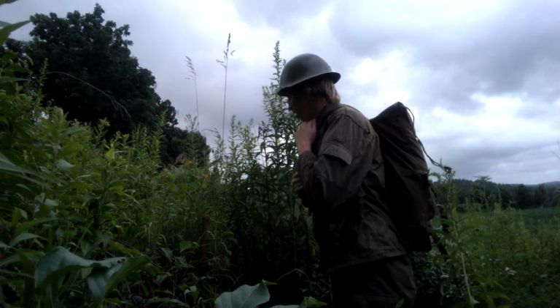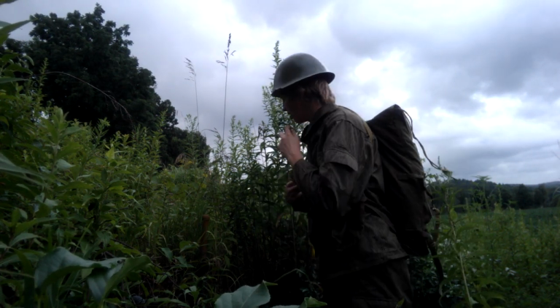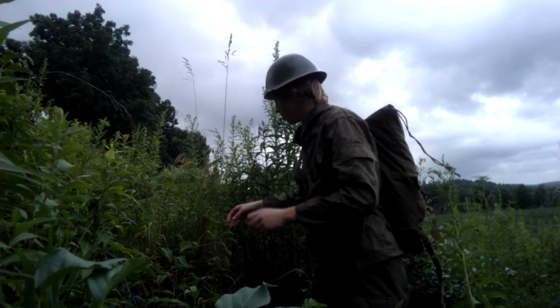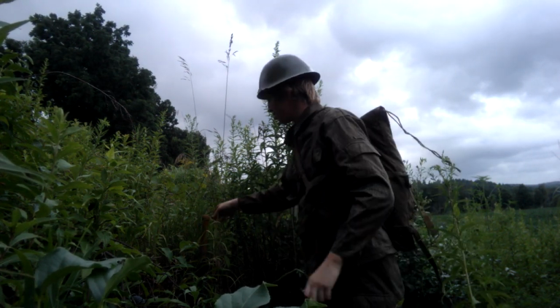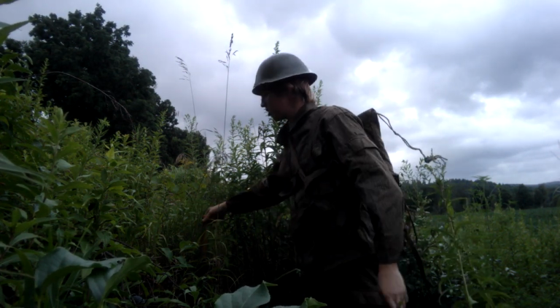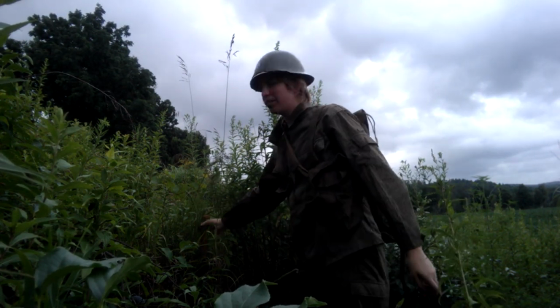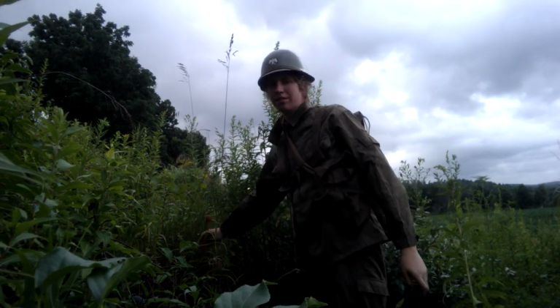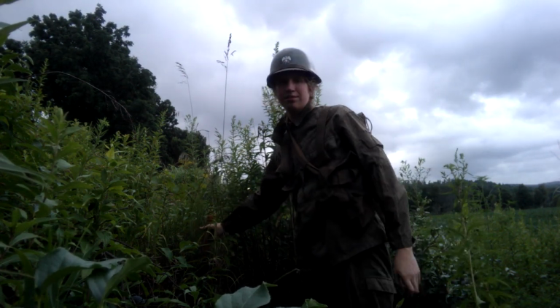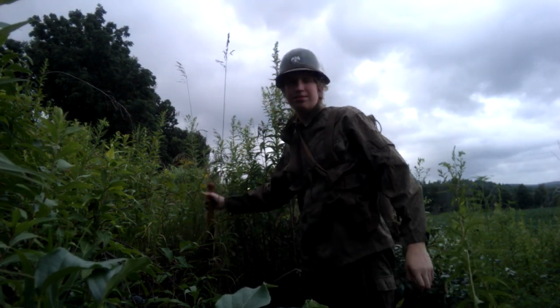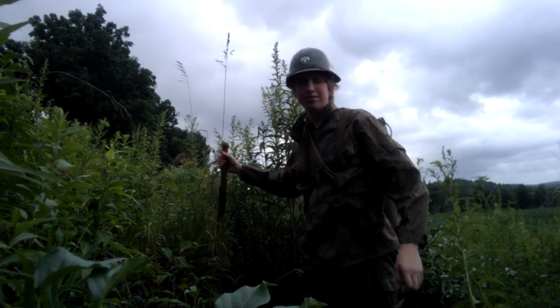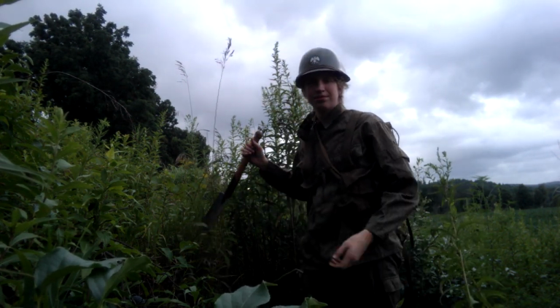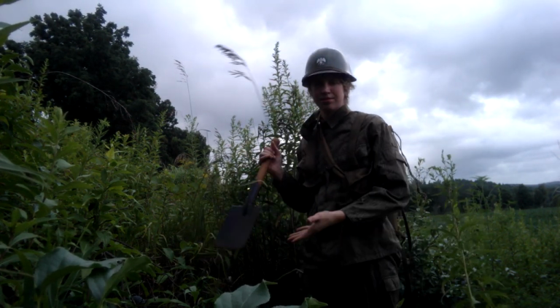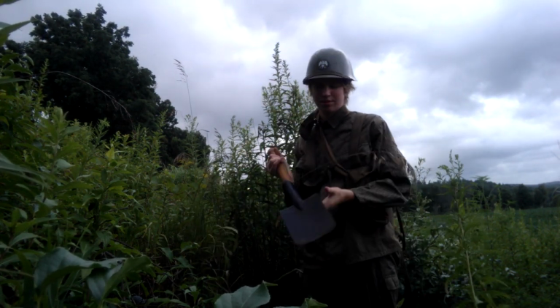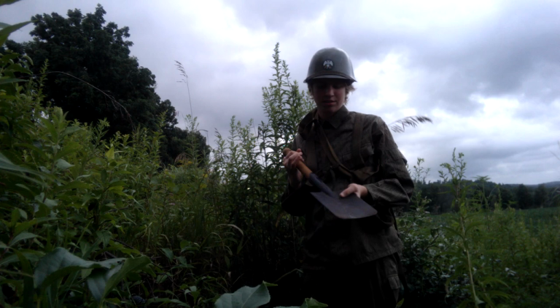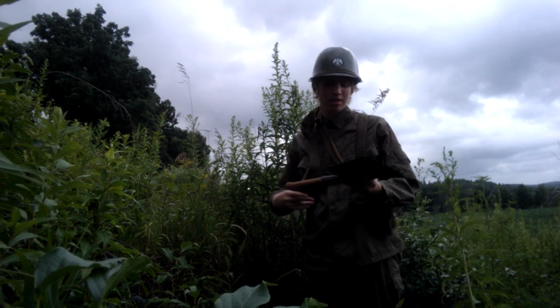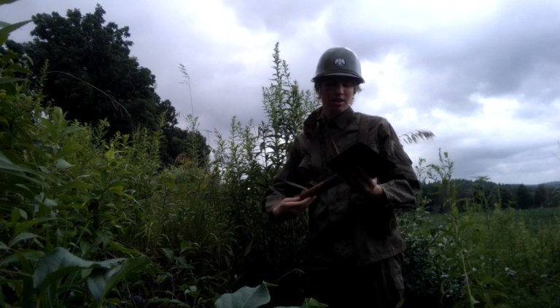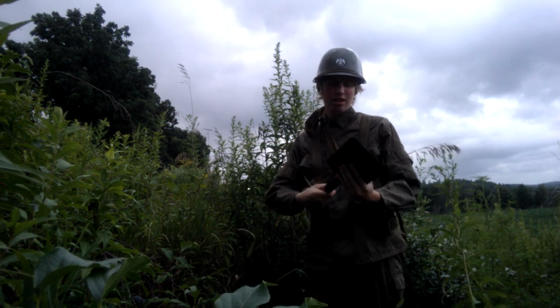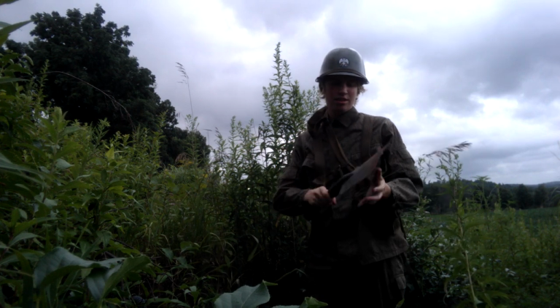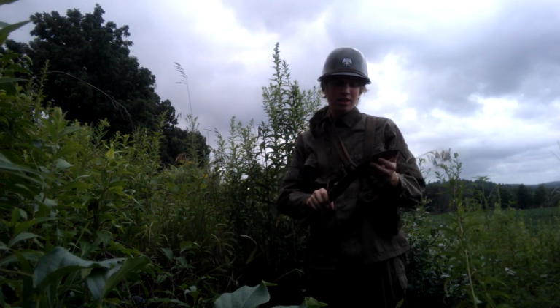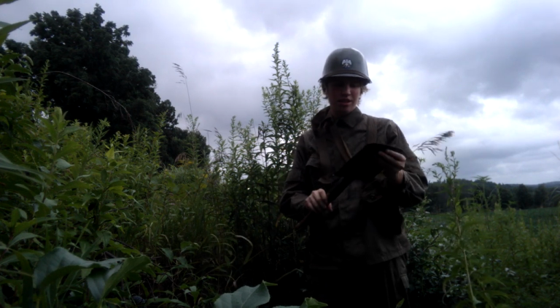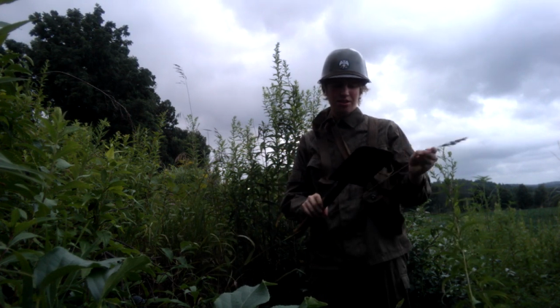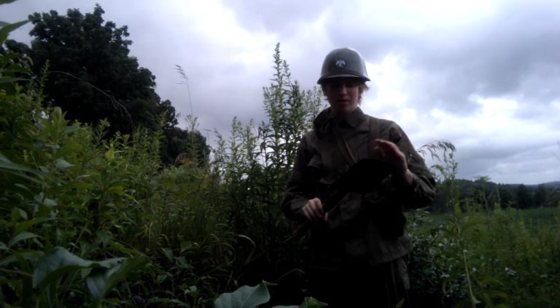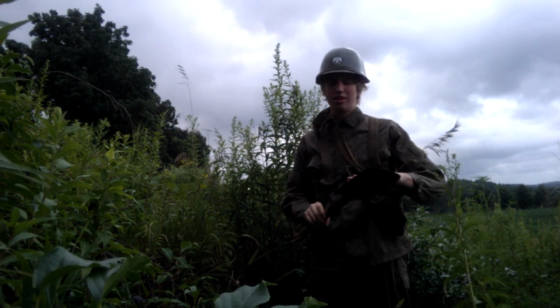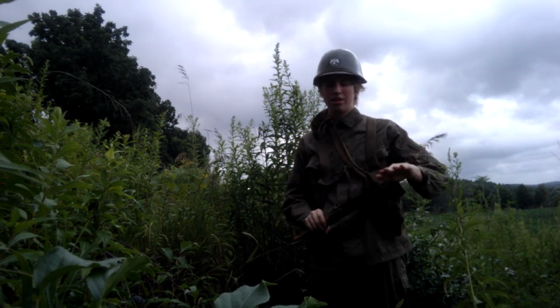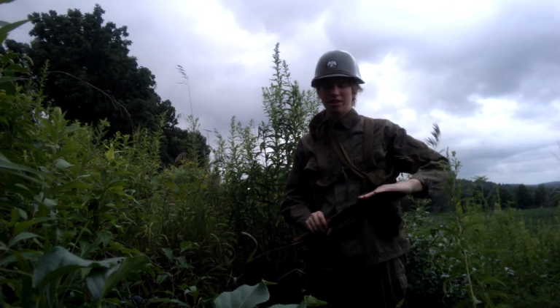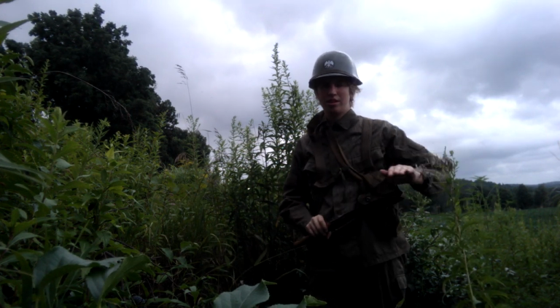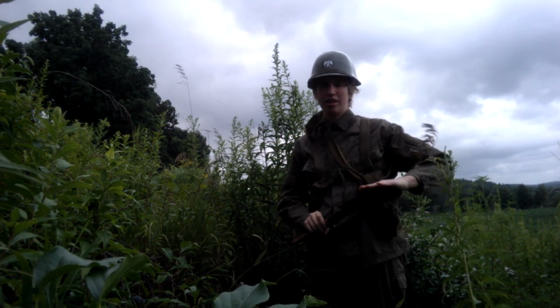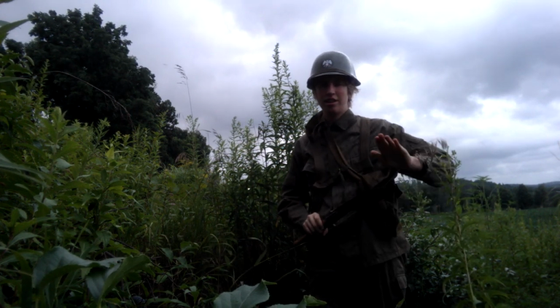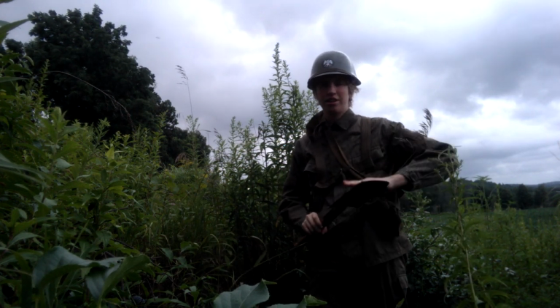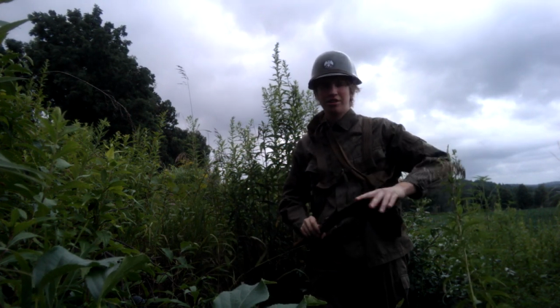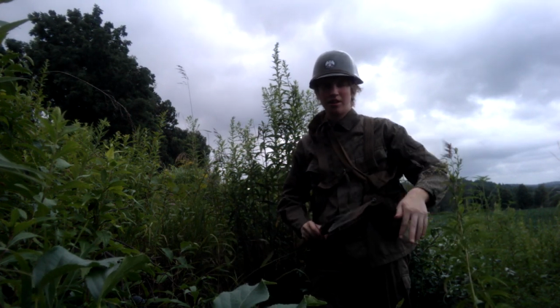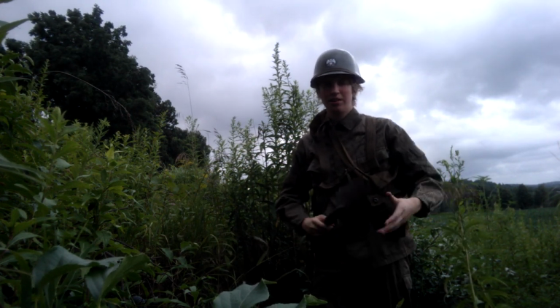And for the shovel — this is a Soviet shovel.